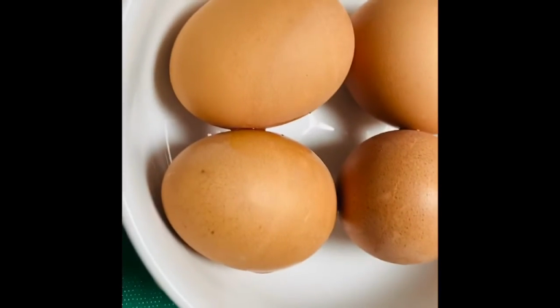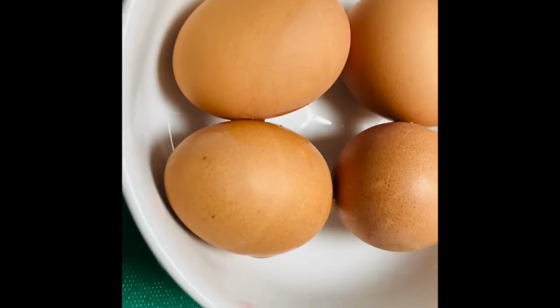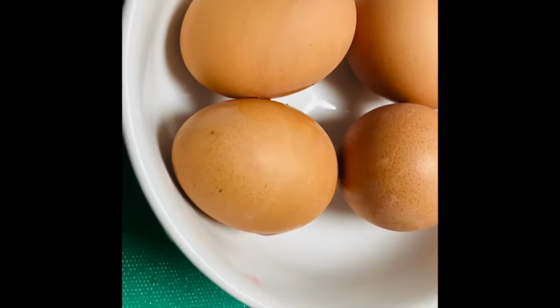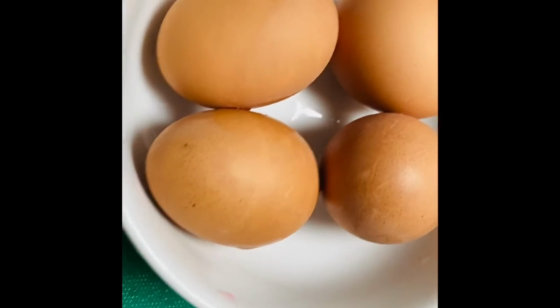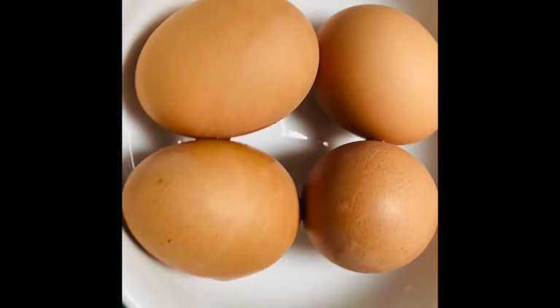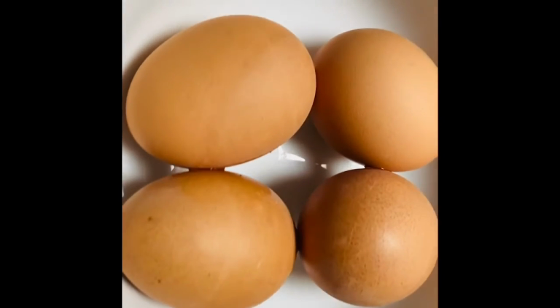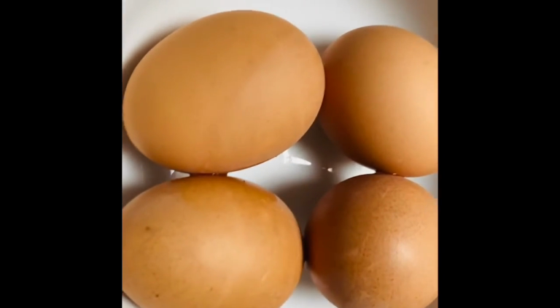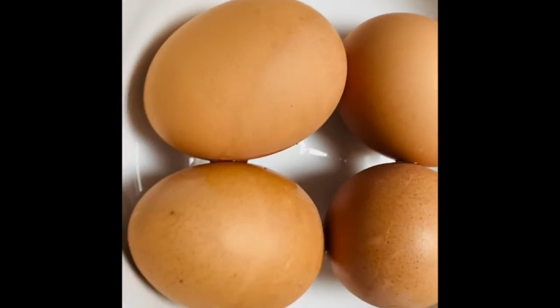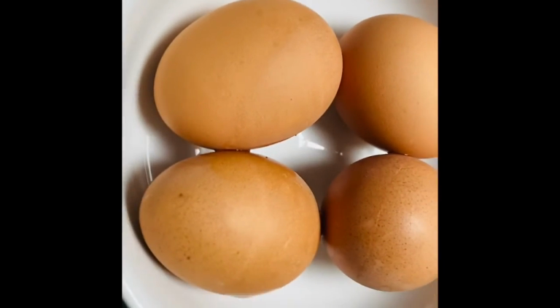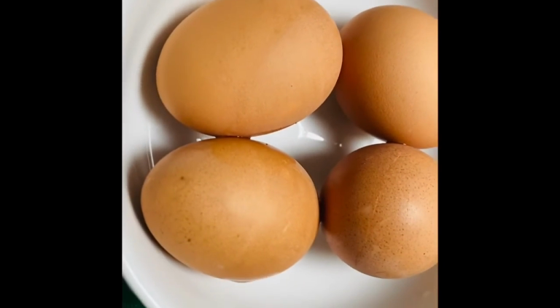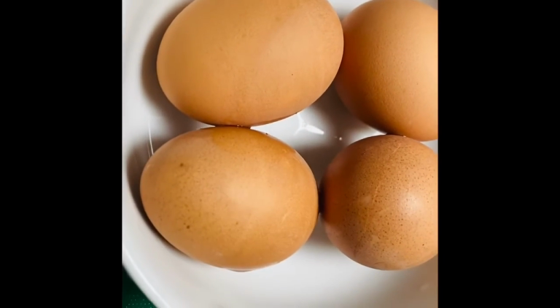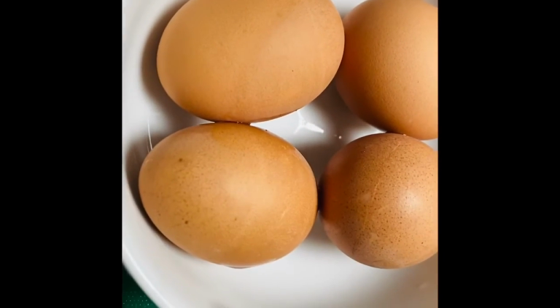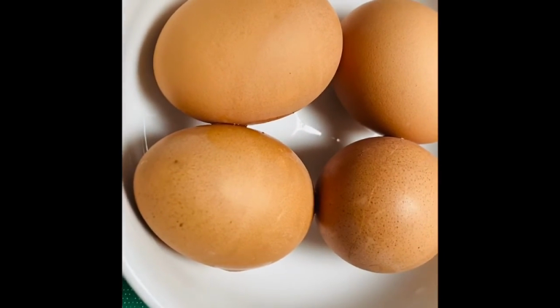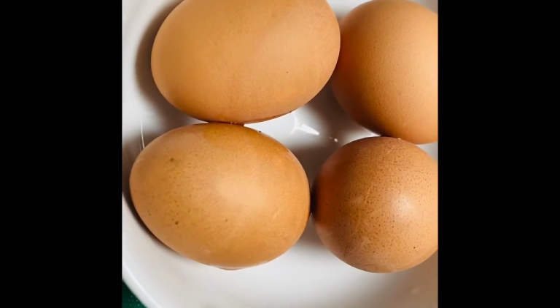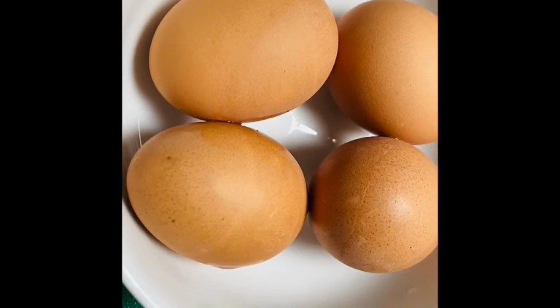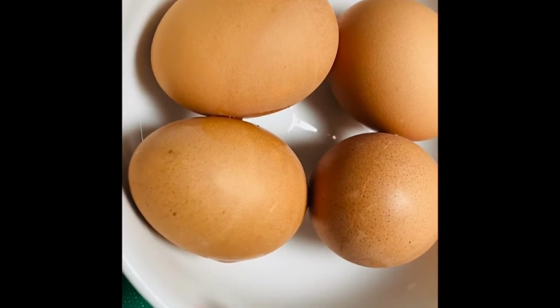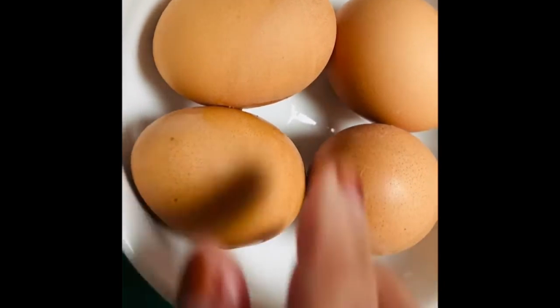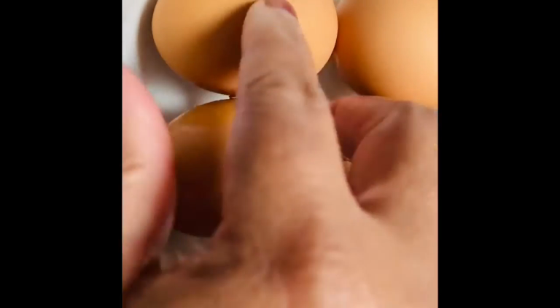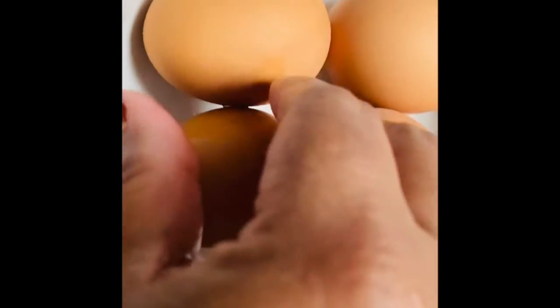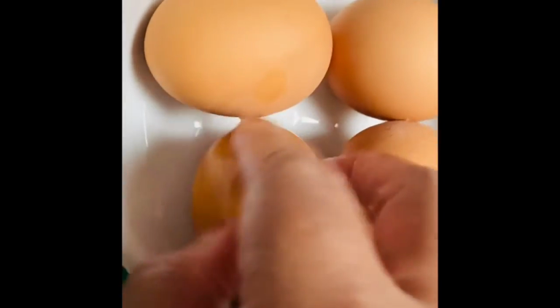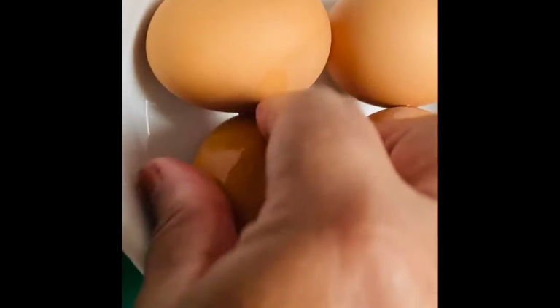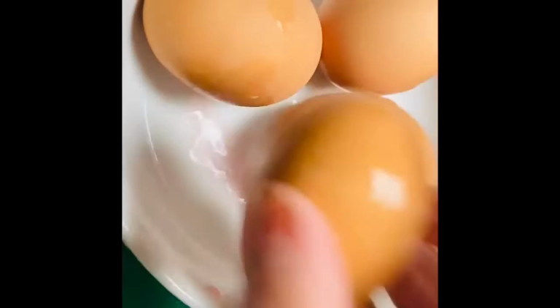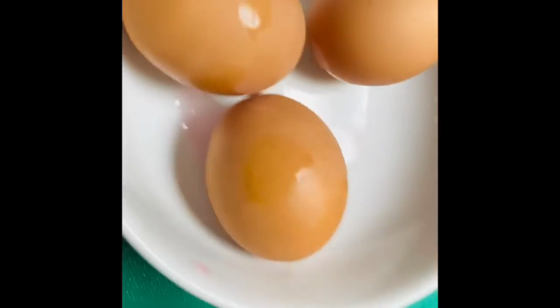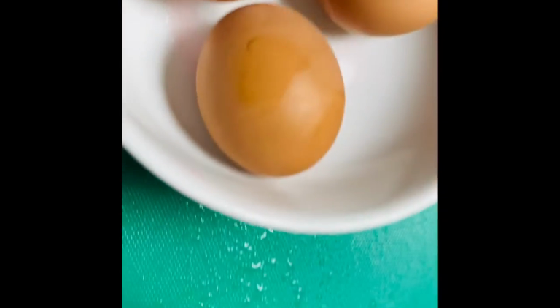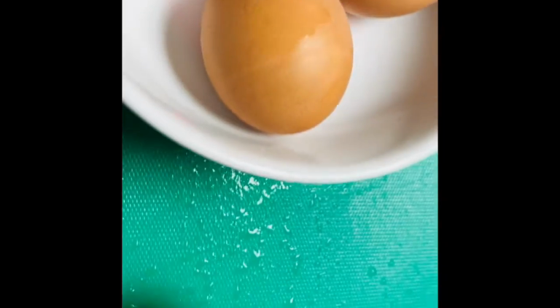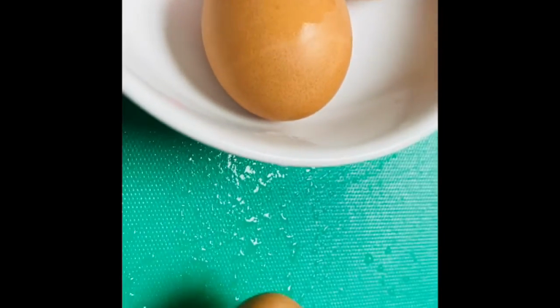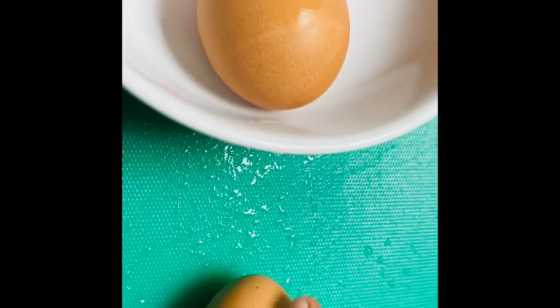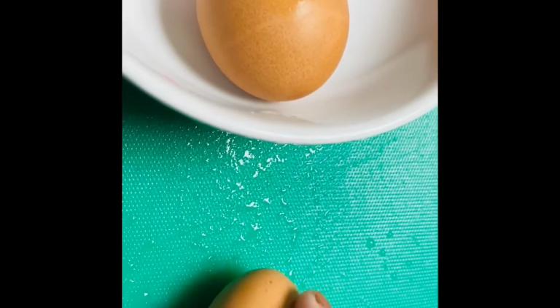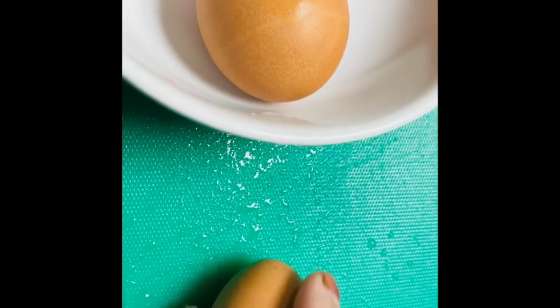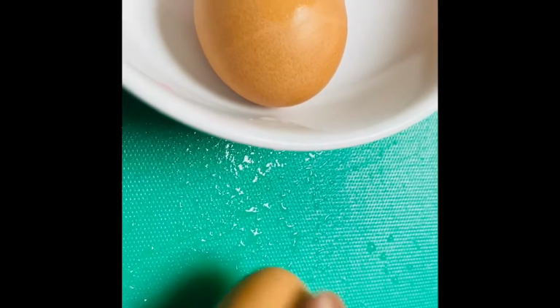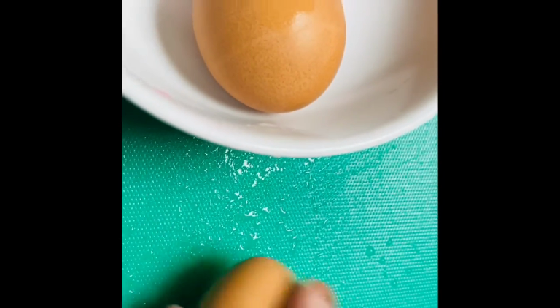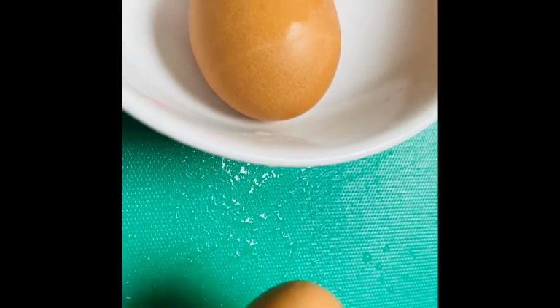This is a hard-boiled avichamotto, so I'm going to cut it.